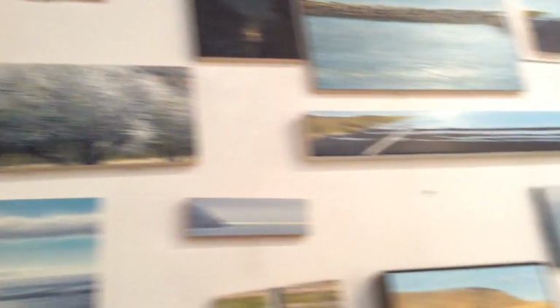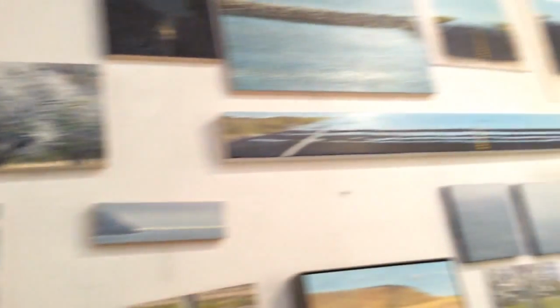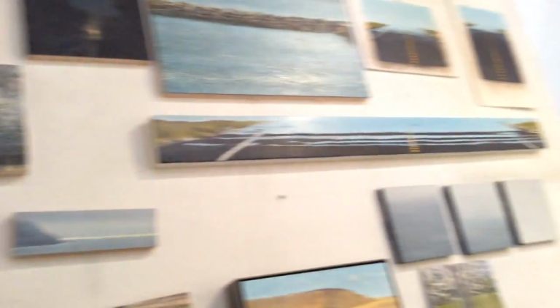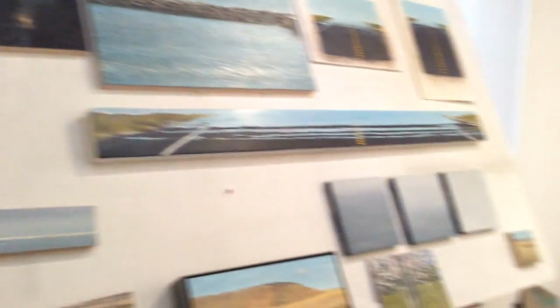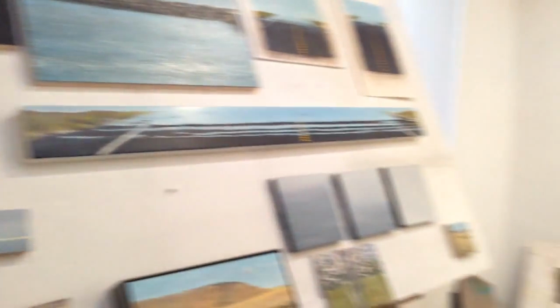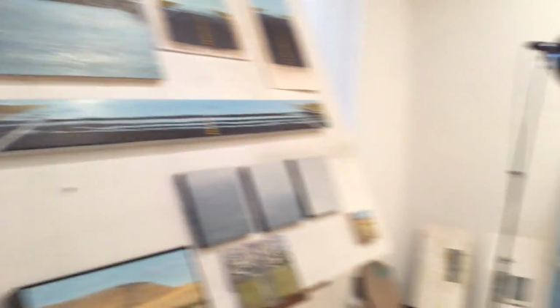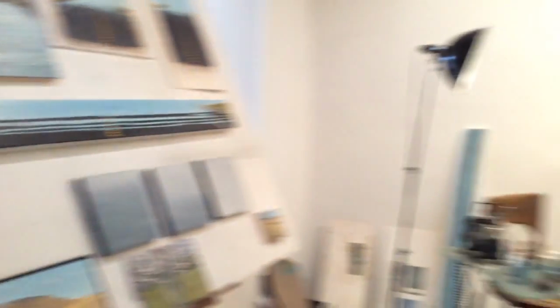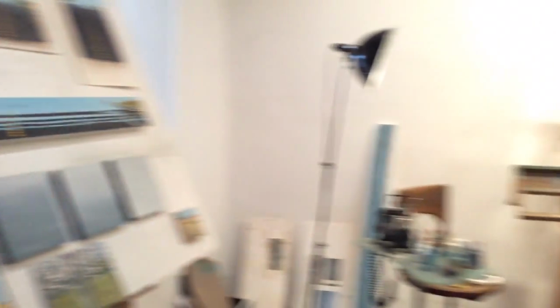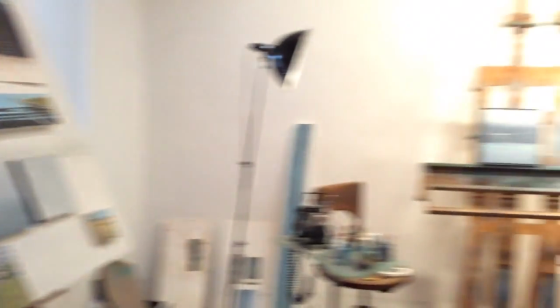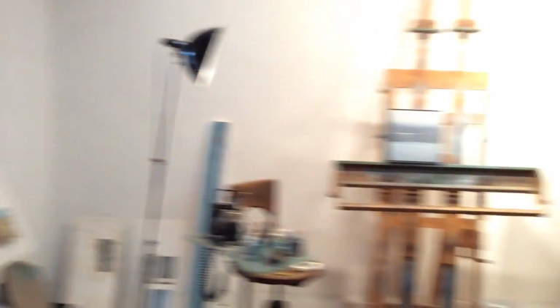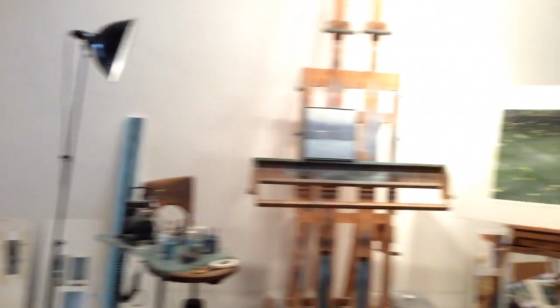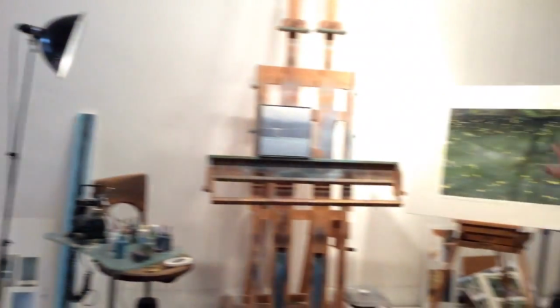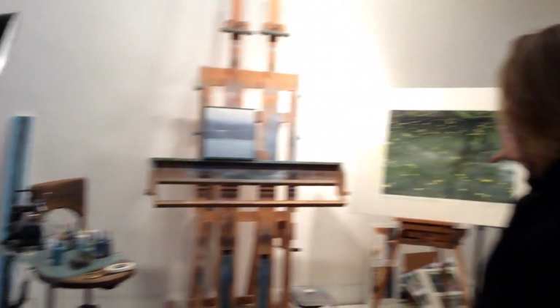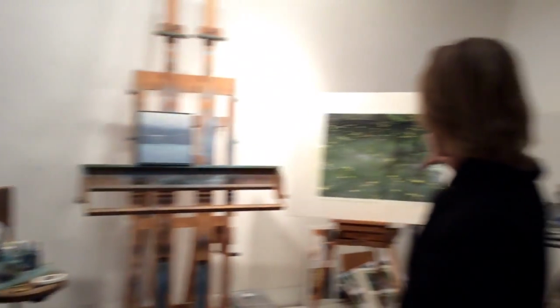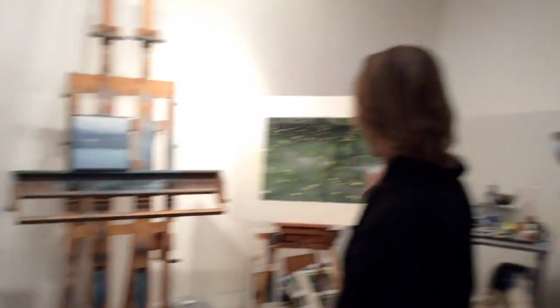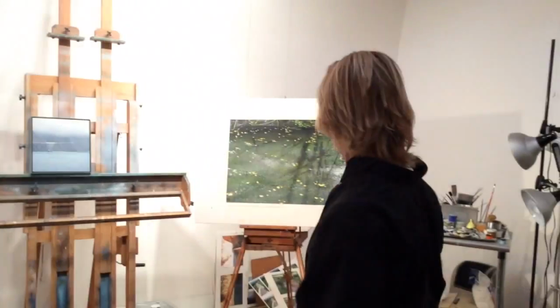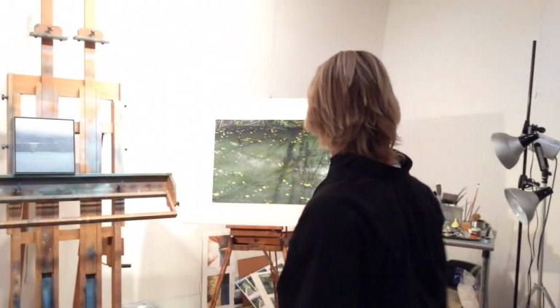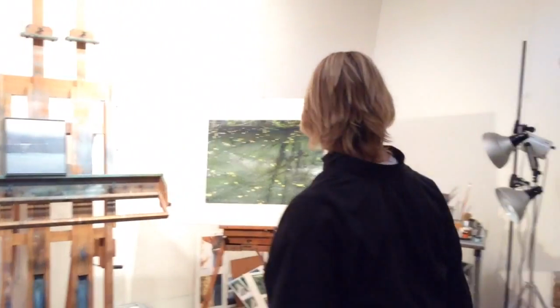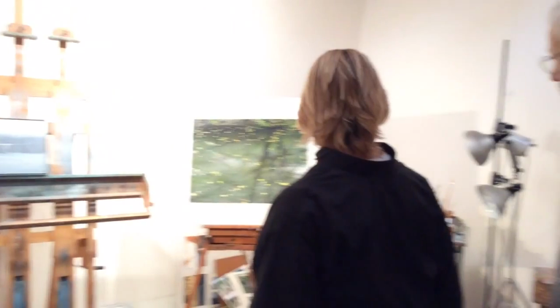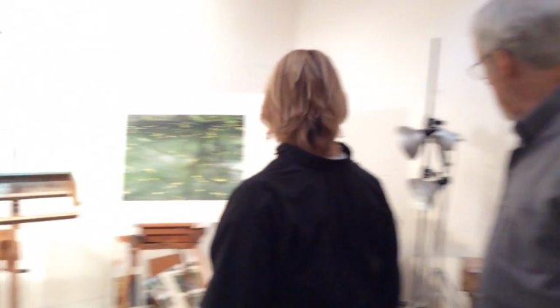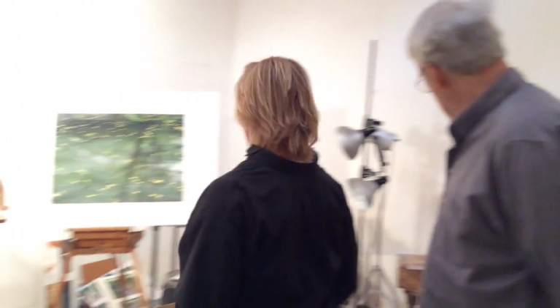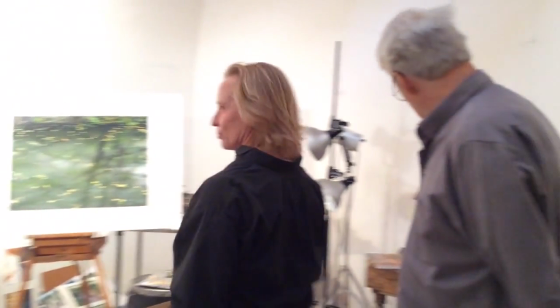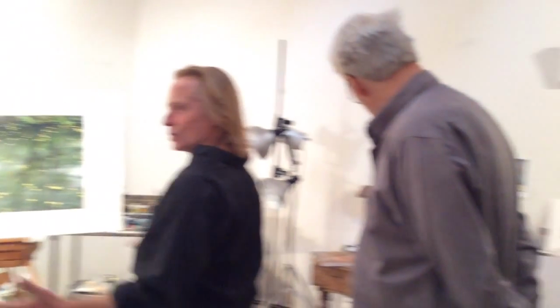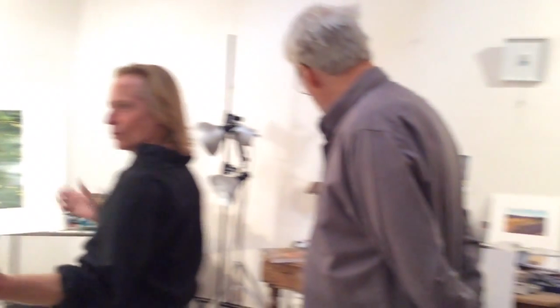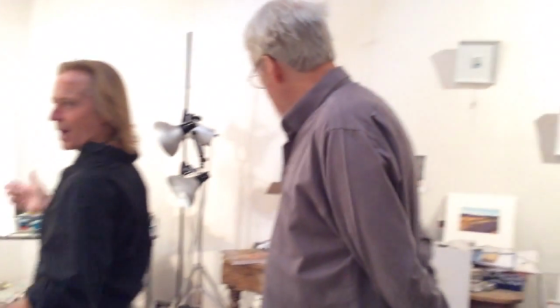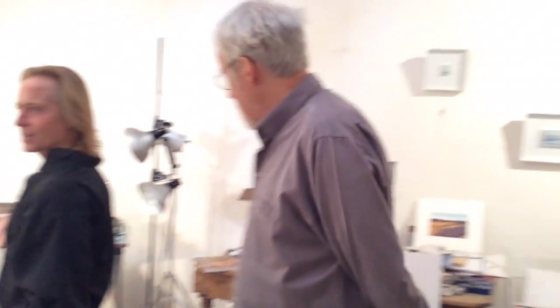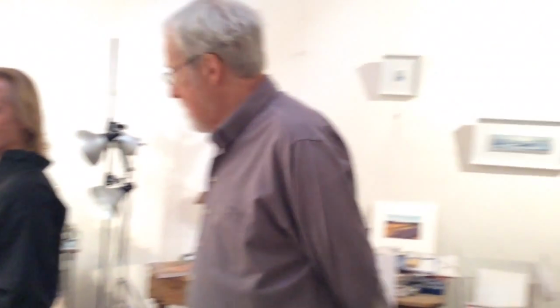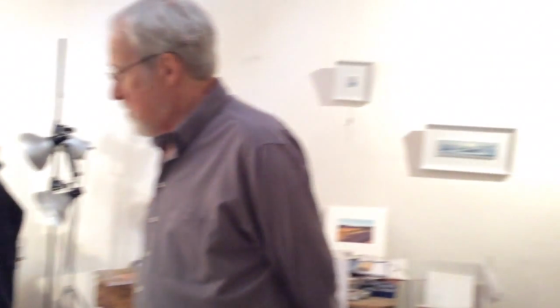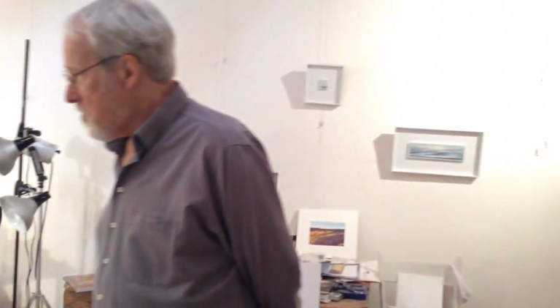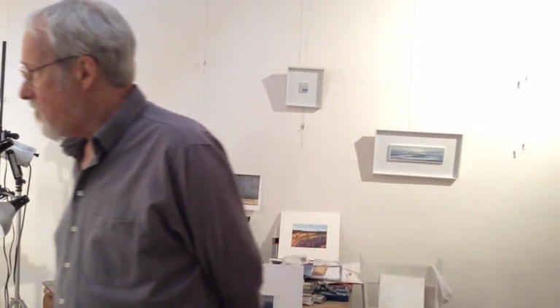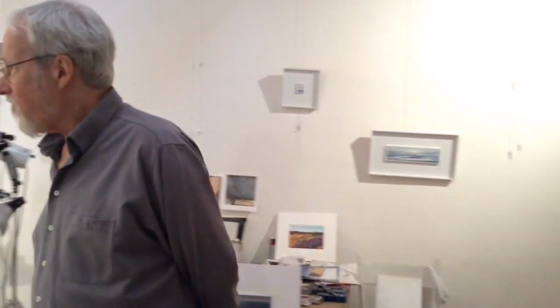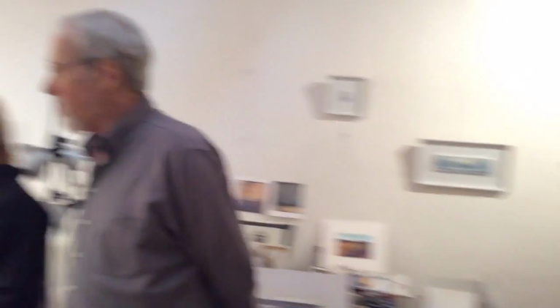Some of the work is on panels, there's work on paper. How do you decide what to work on, Woody?